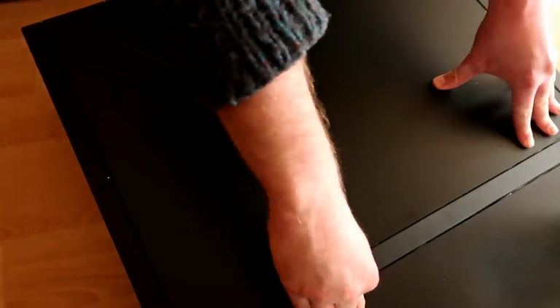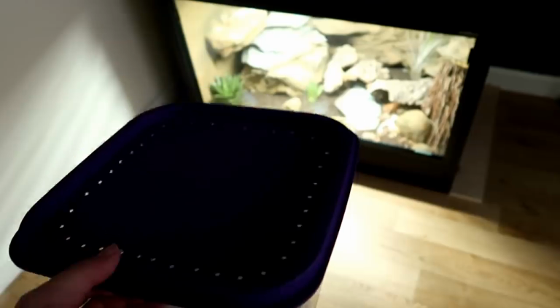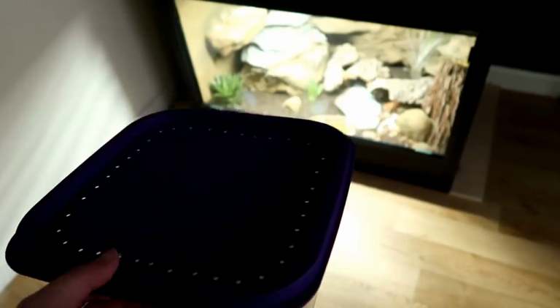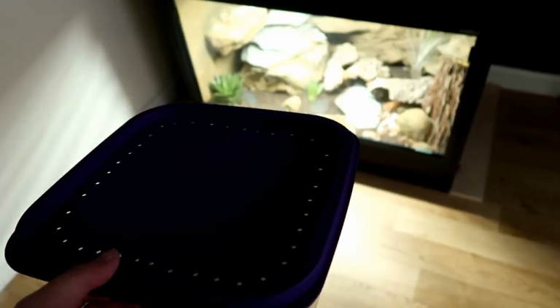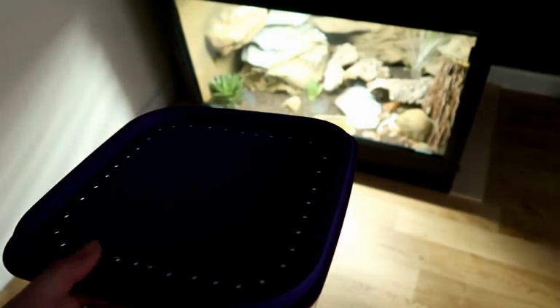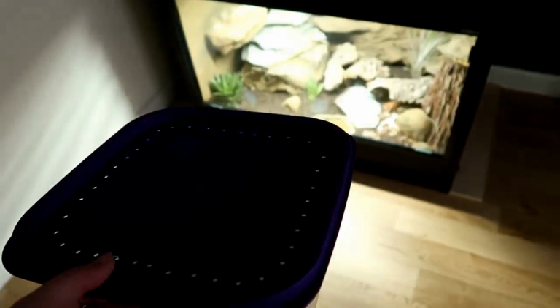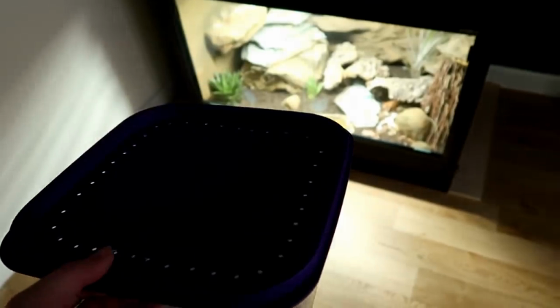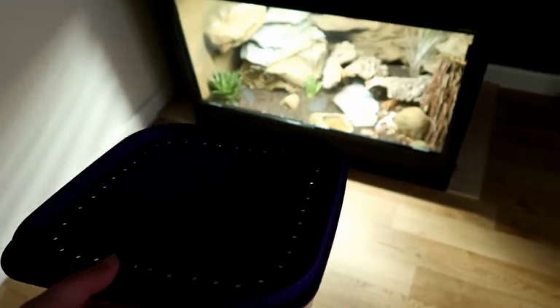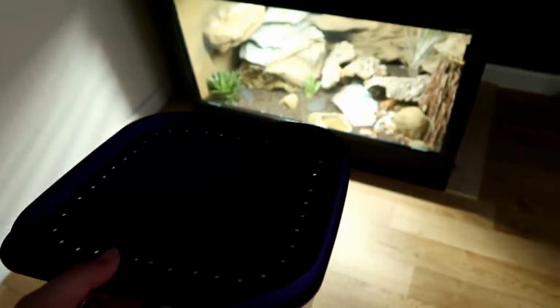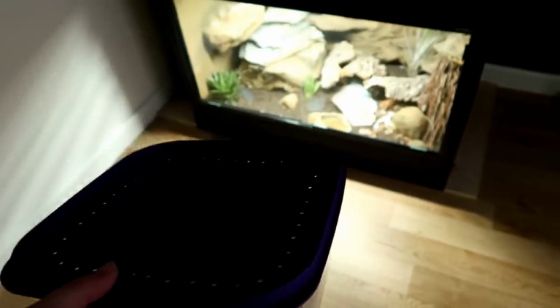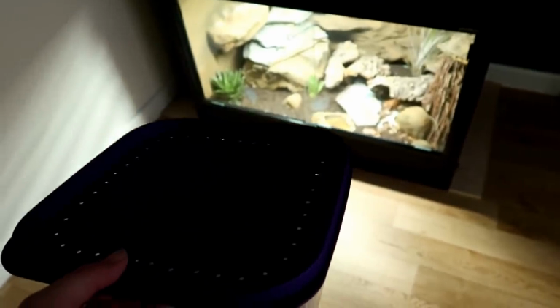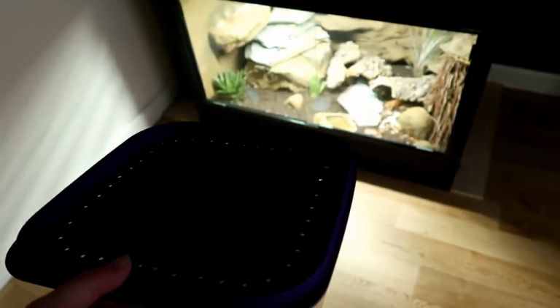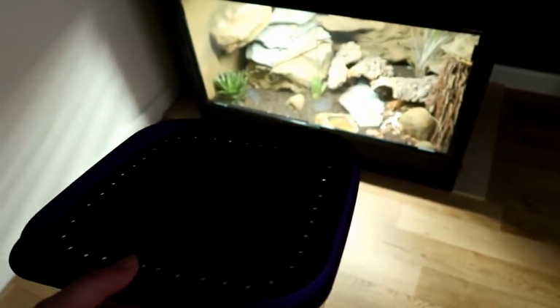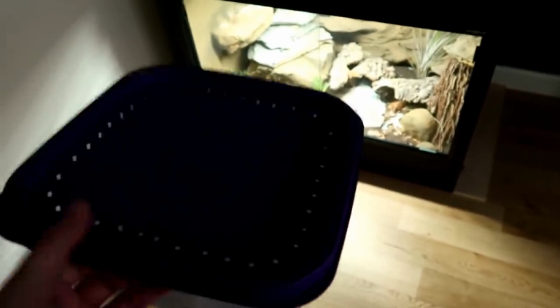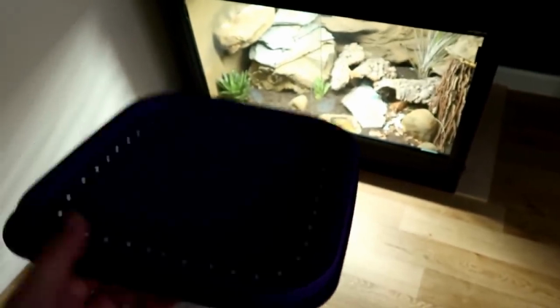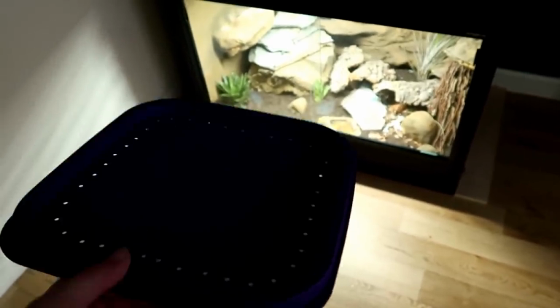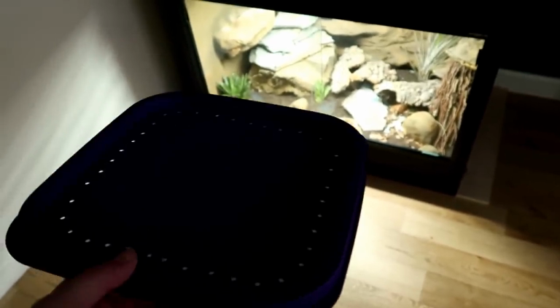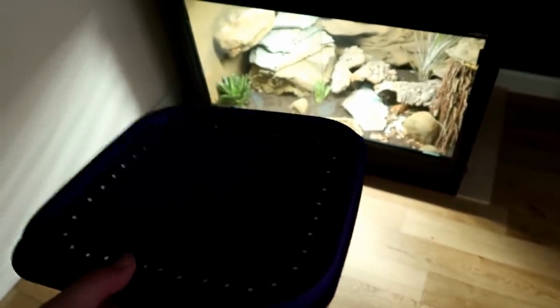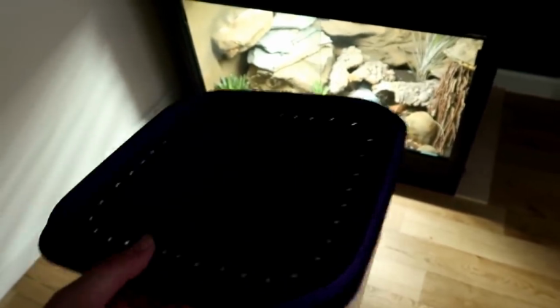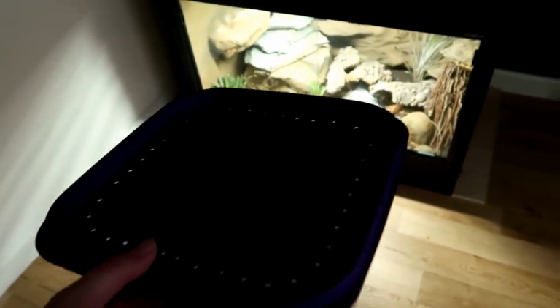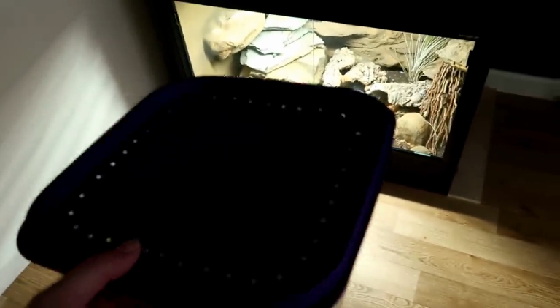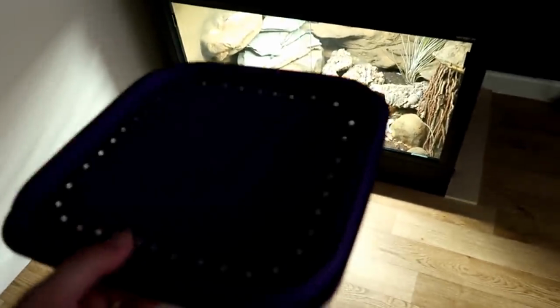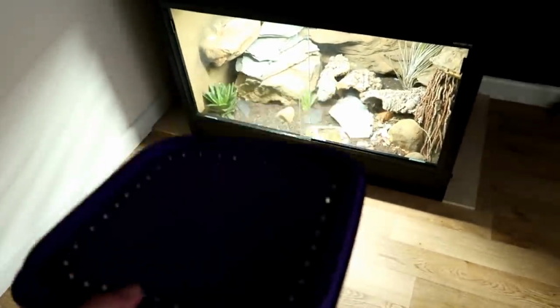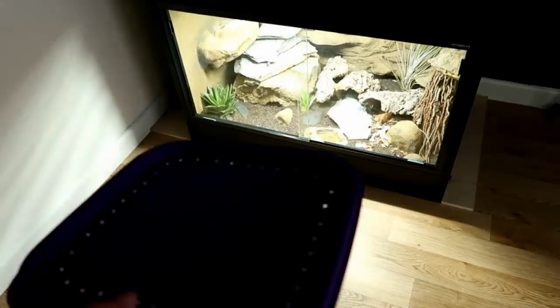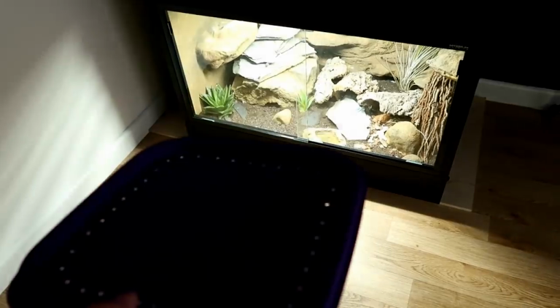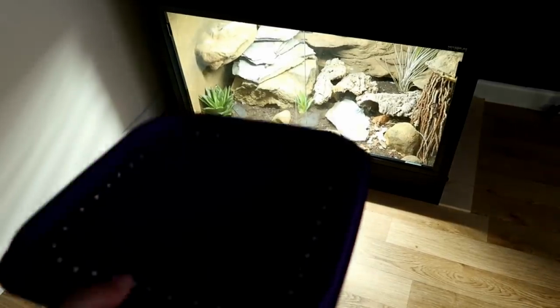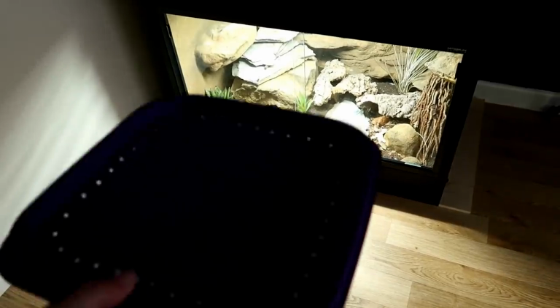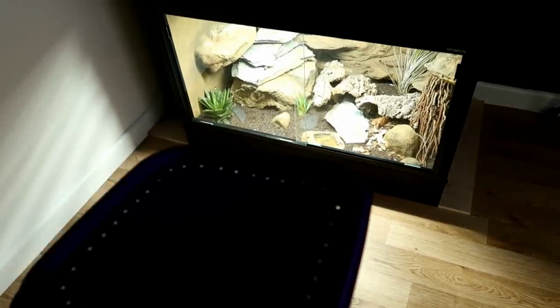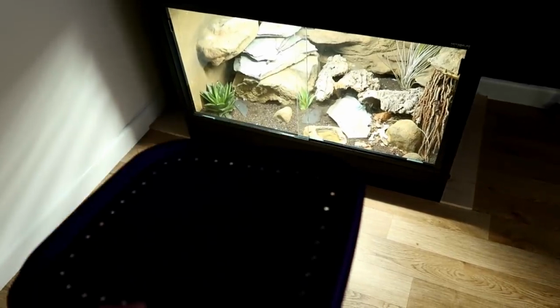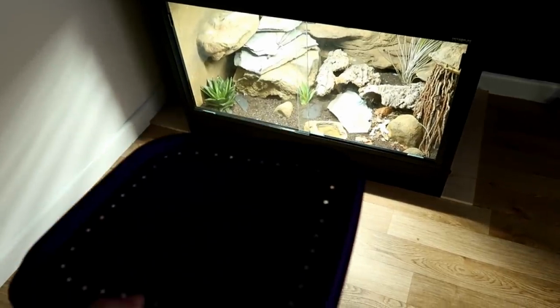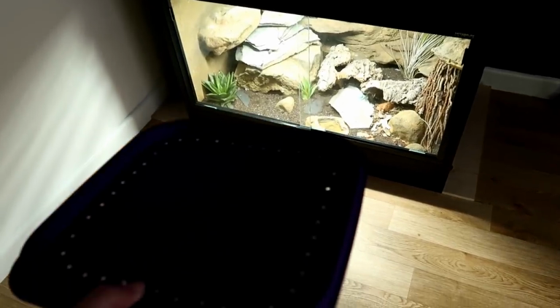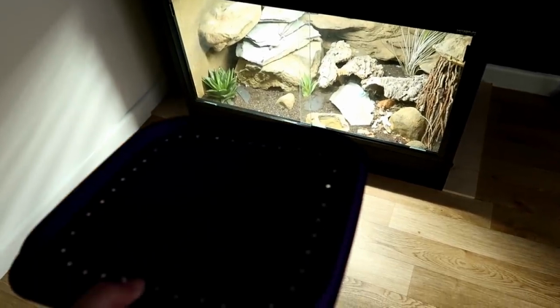Now I'm going to remove anything heavy from Diego's tank, including himself, because we need to lift this tank onto the stand.